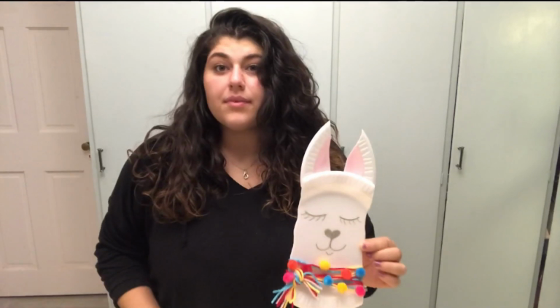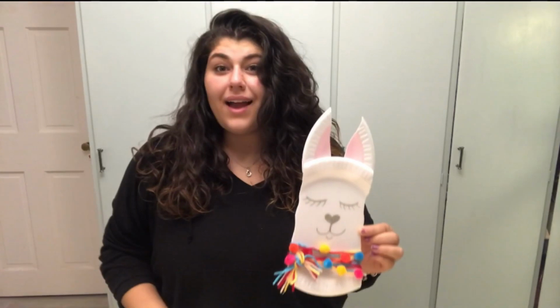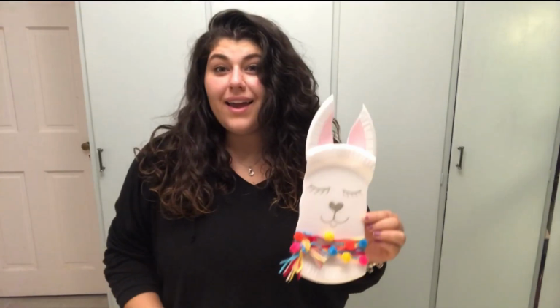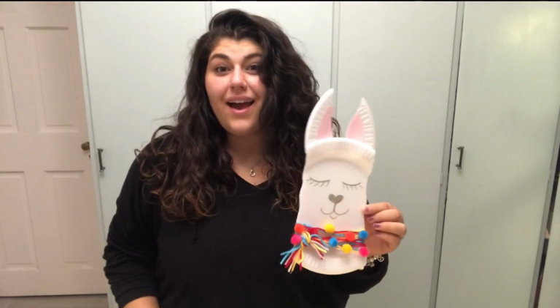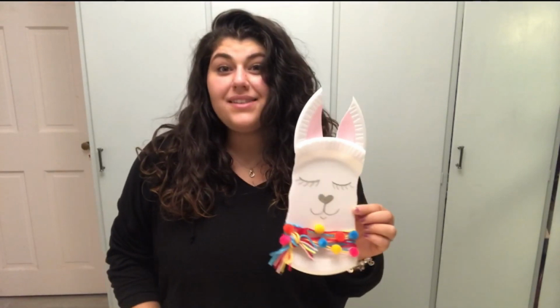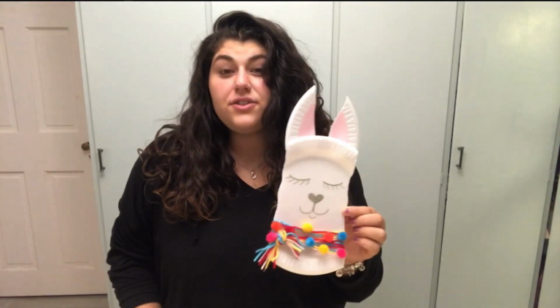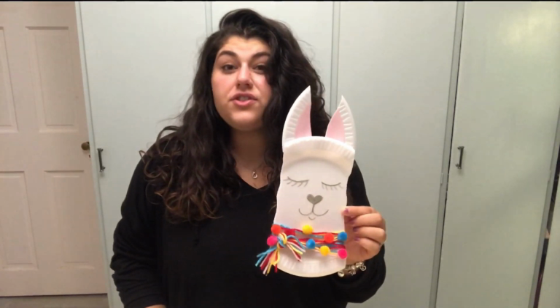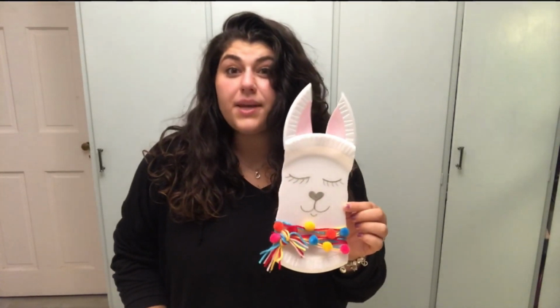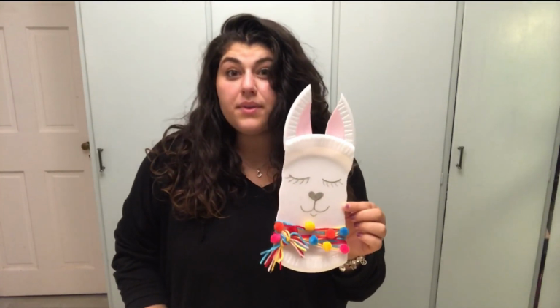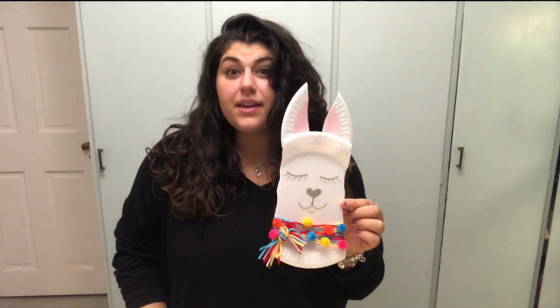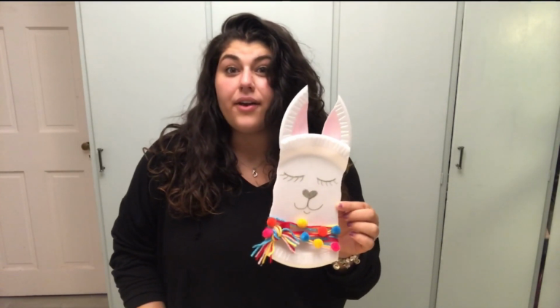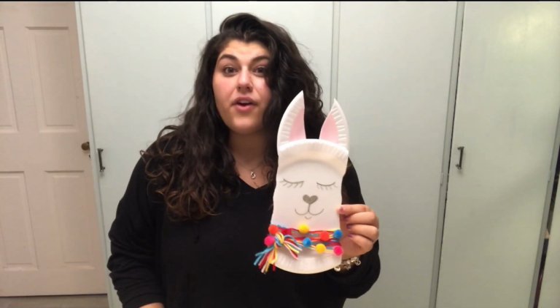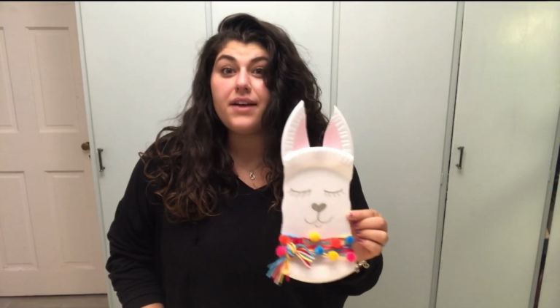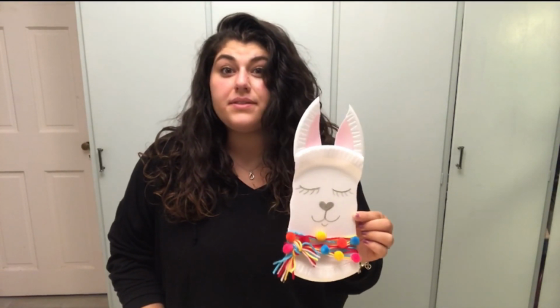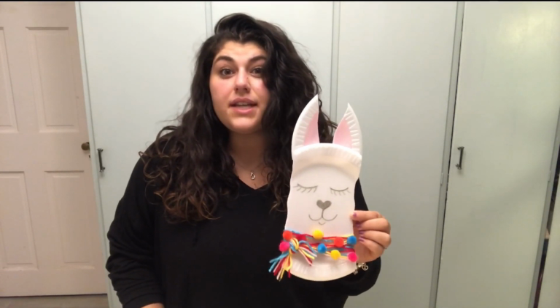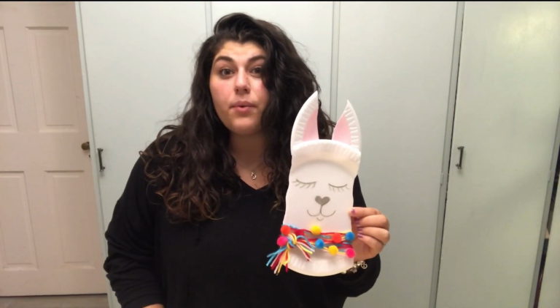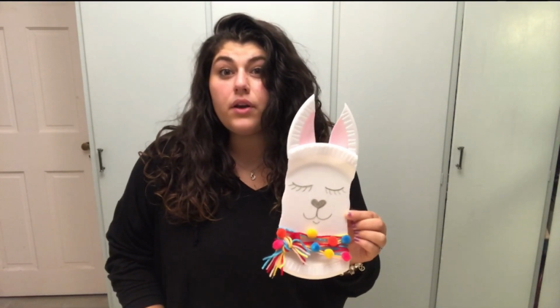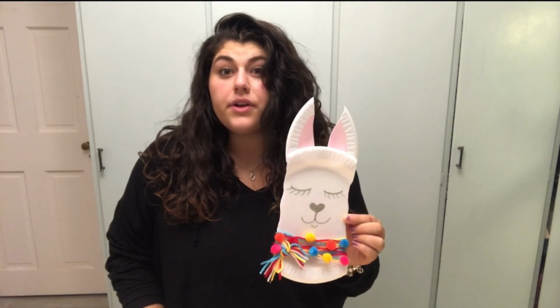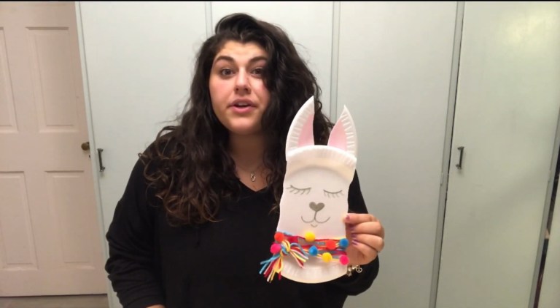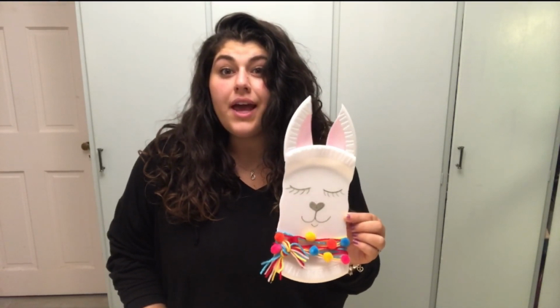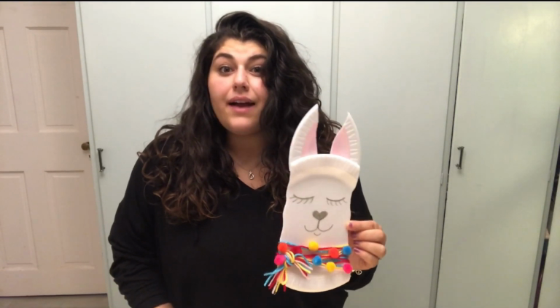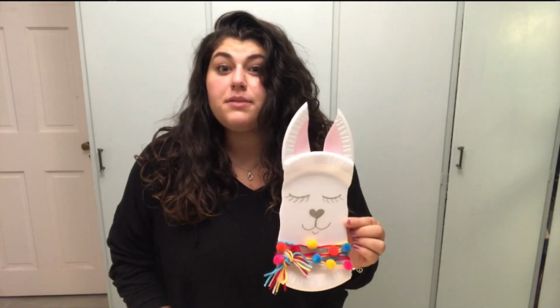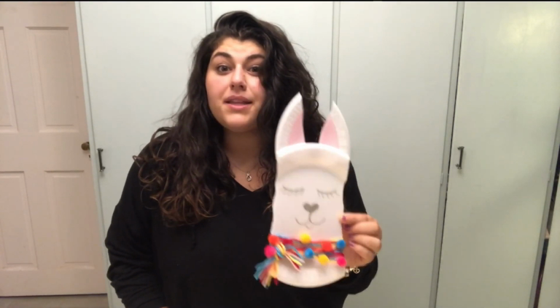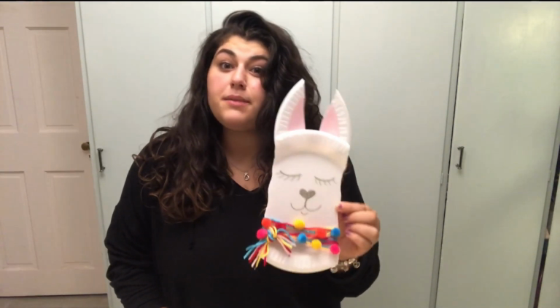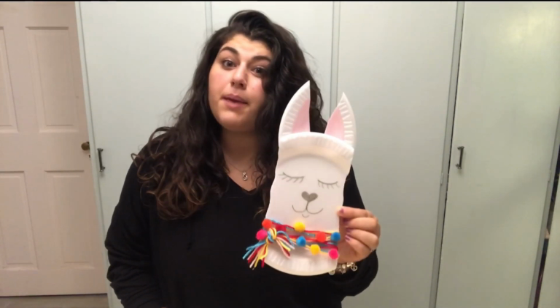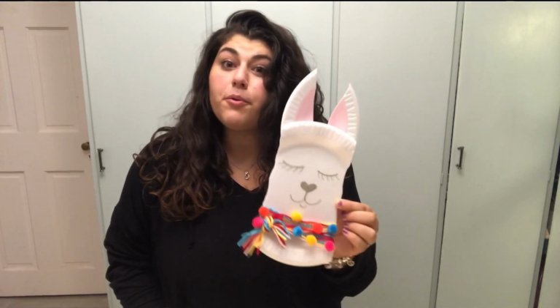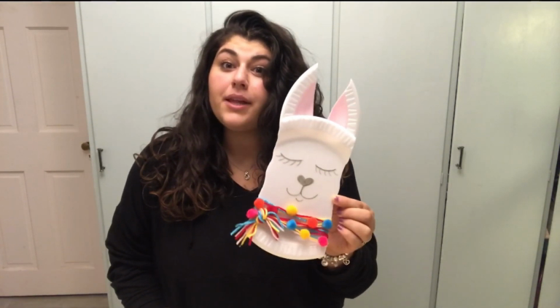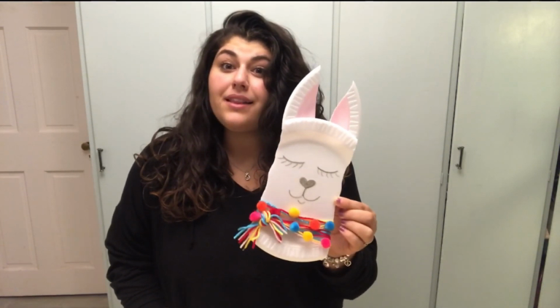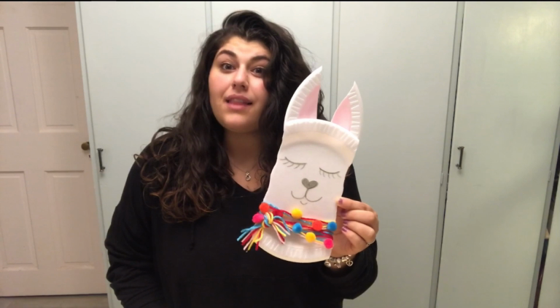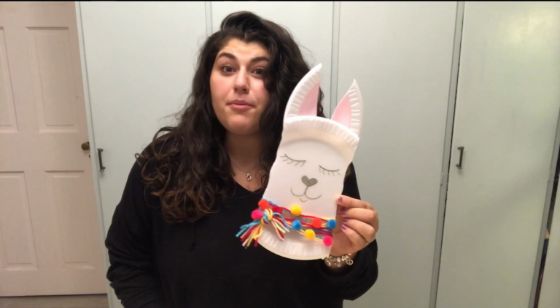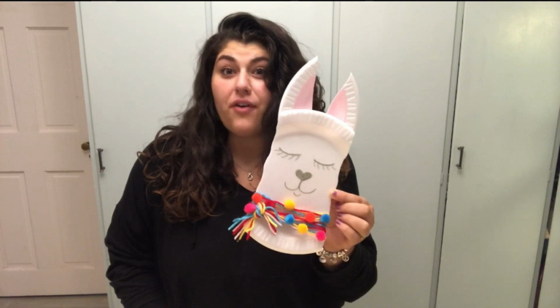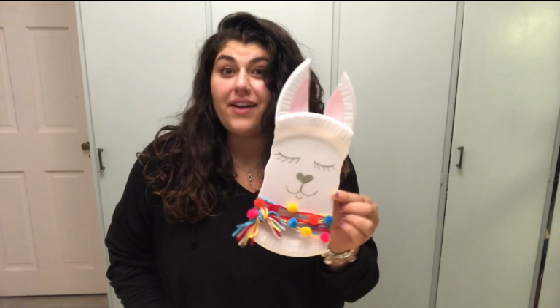Hi guys, this is Jenny with EccatoCrafts and today we're going to learn how to make this paper plate llama craft.